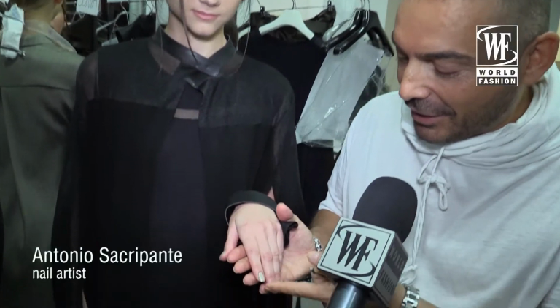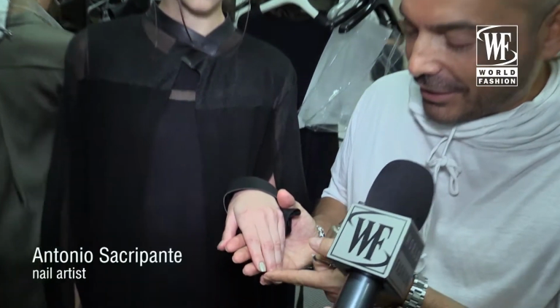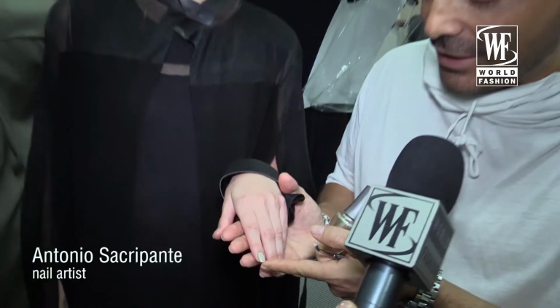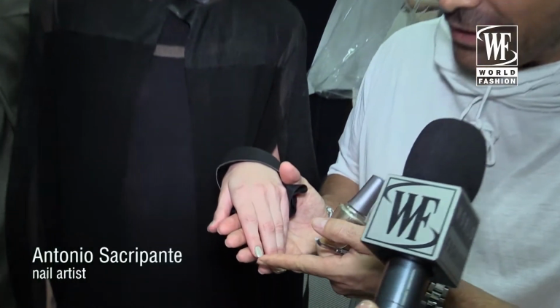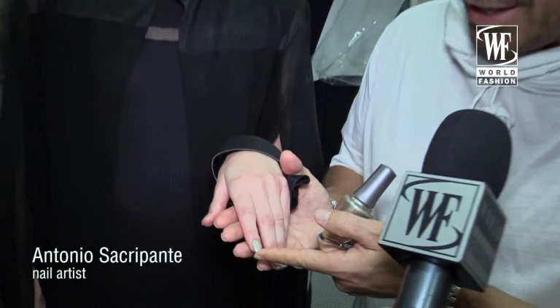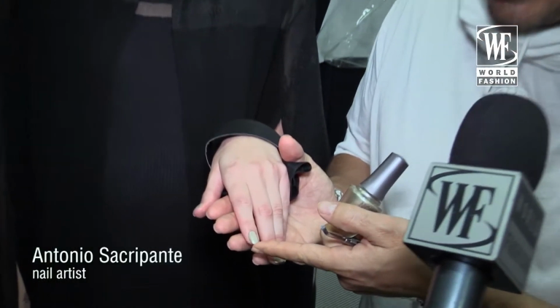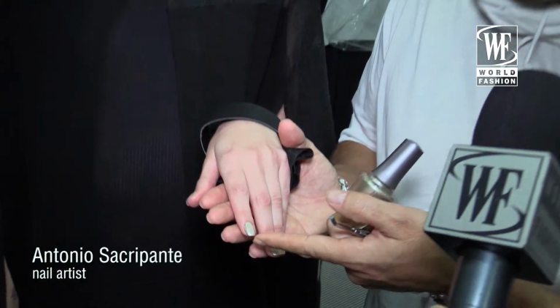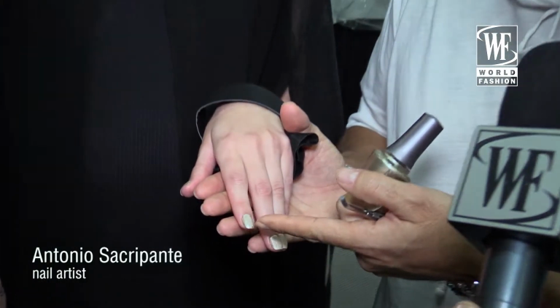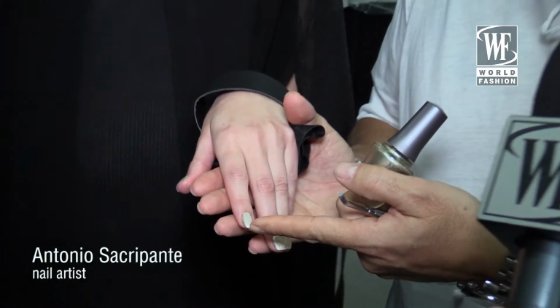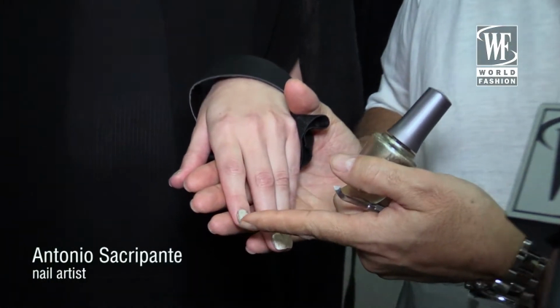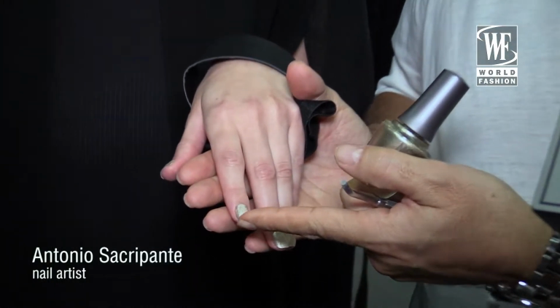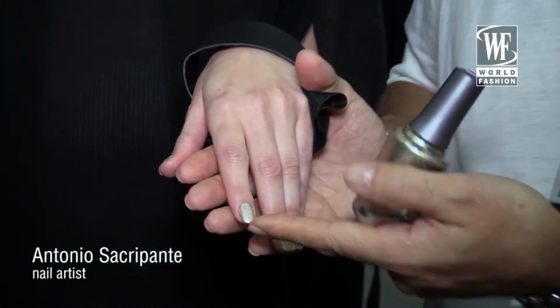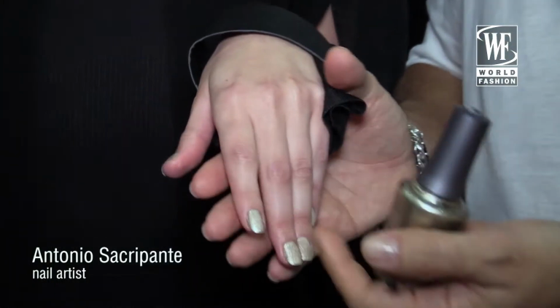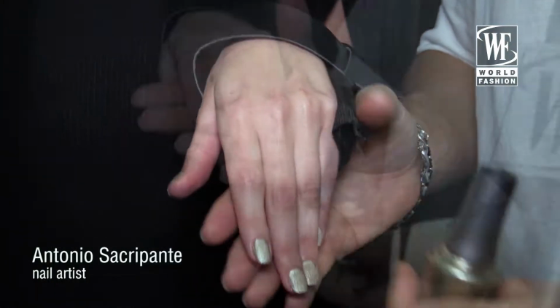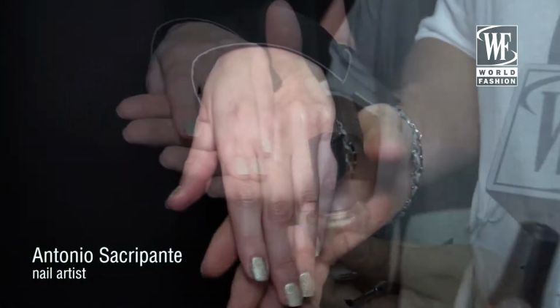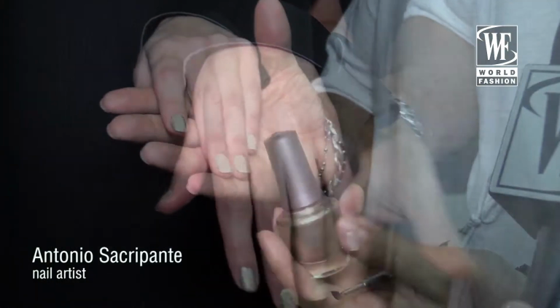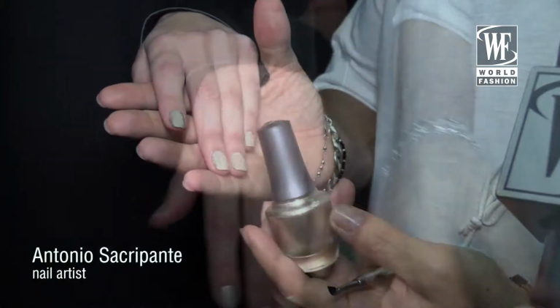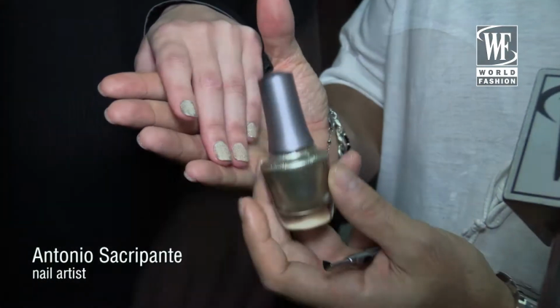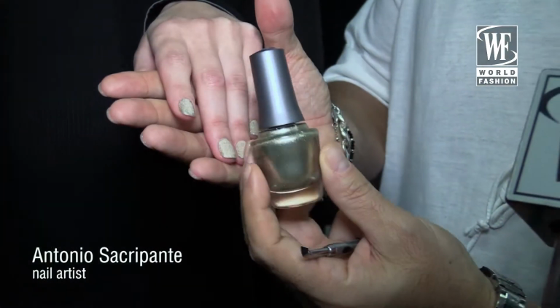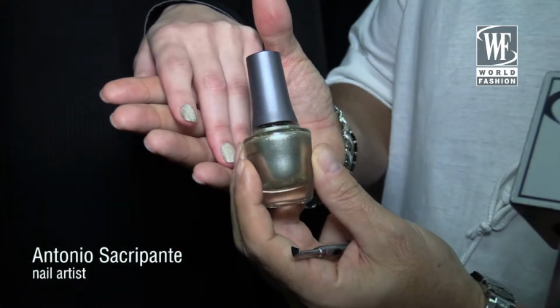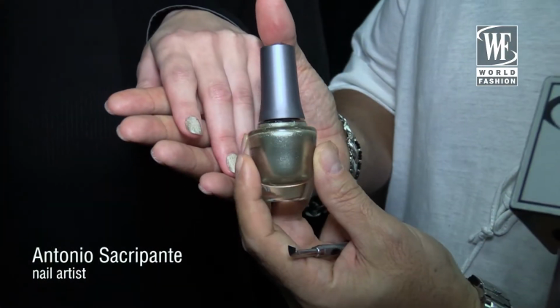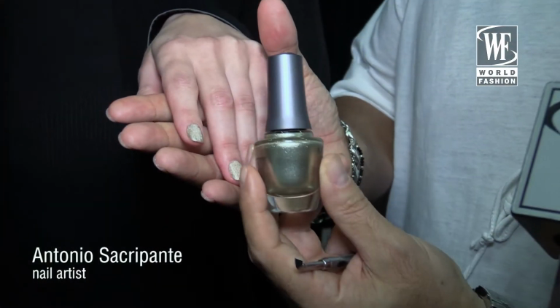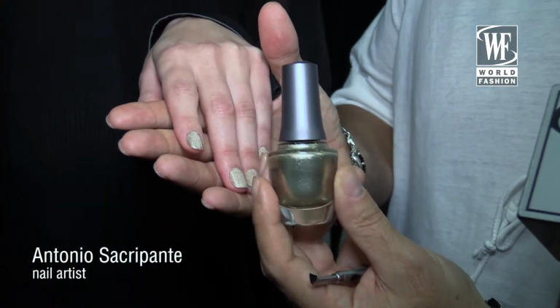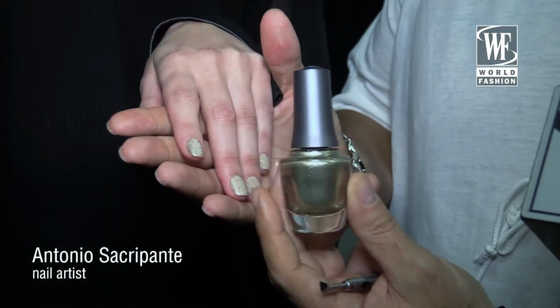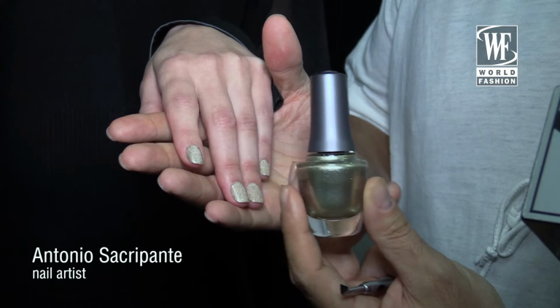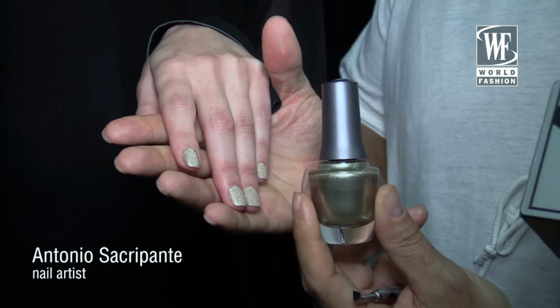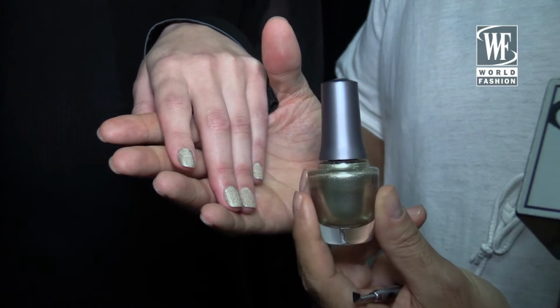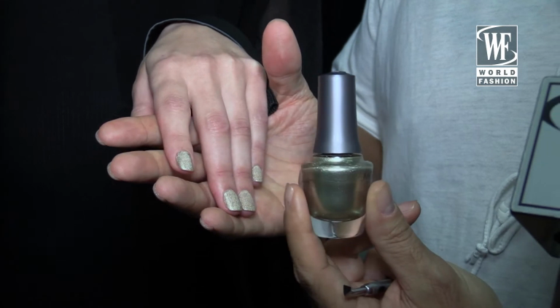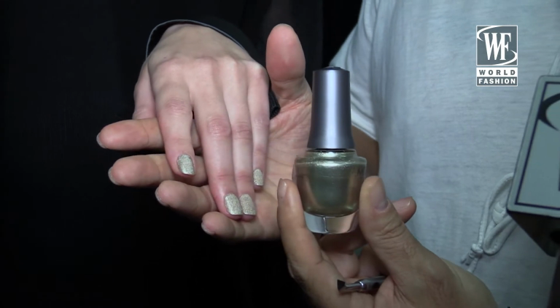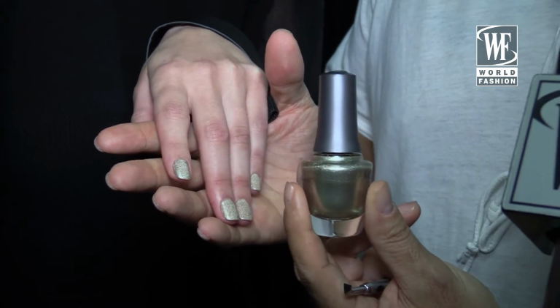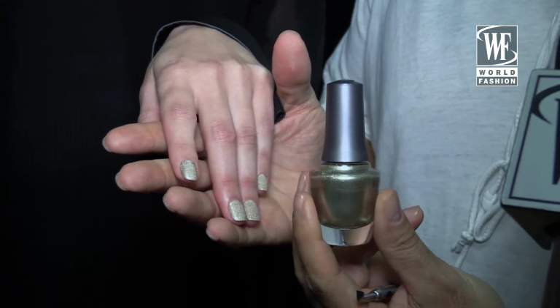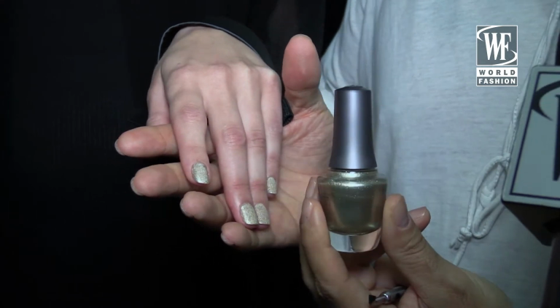This is like a scent that we apply on top of the nails, and the color is gold.